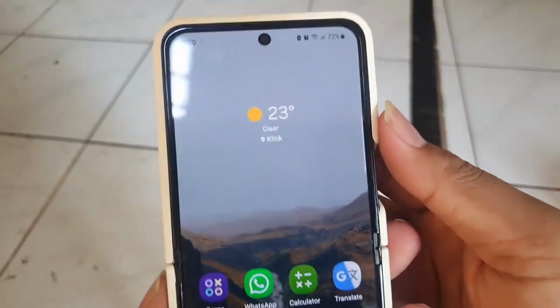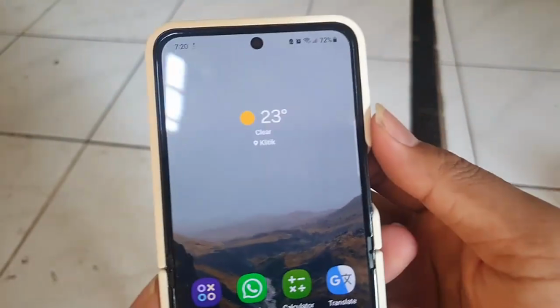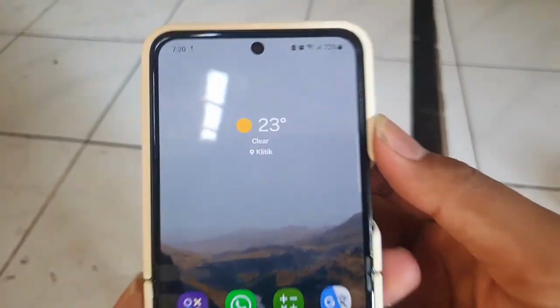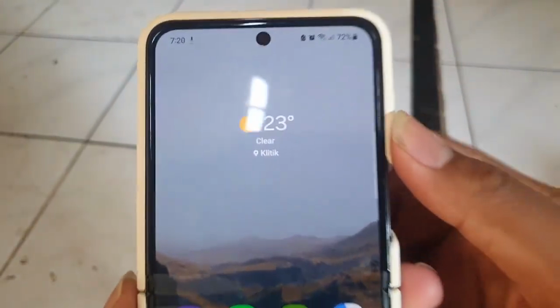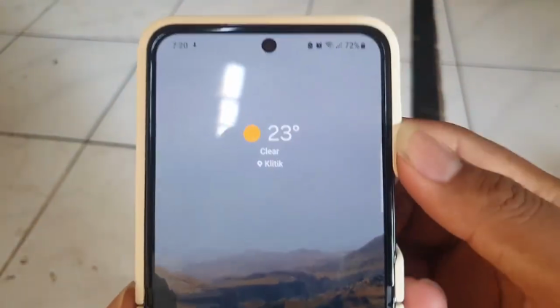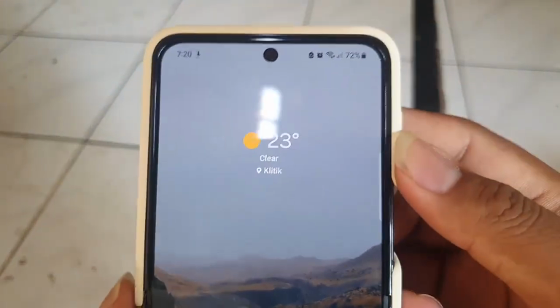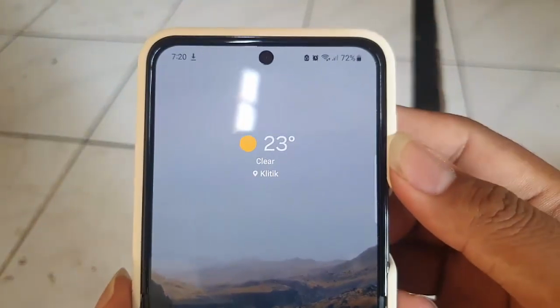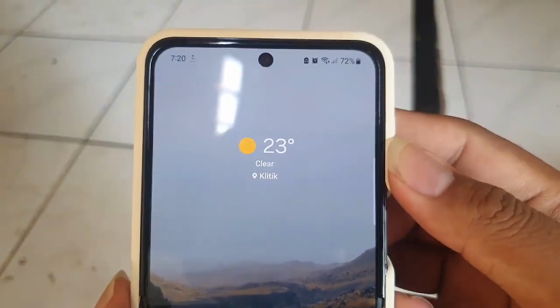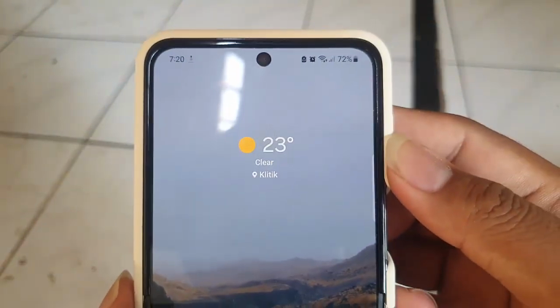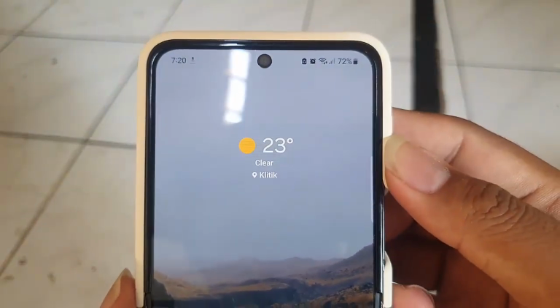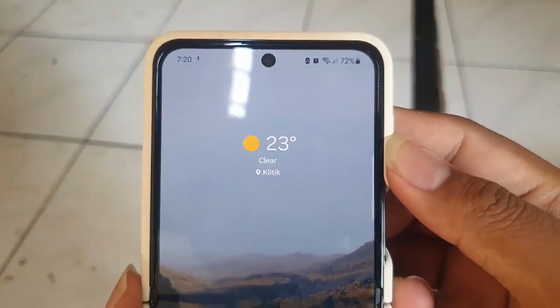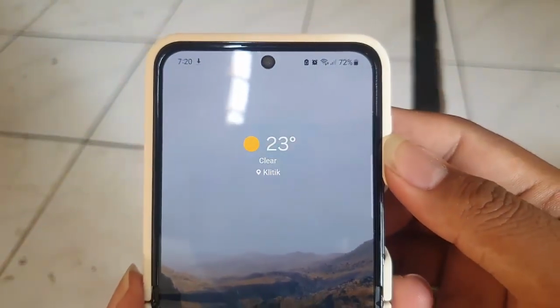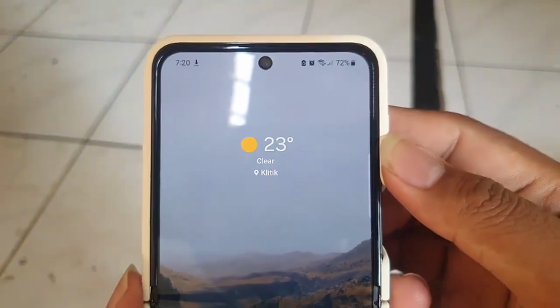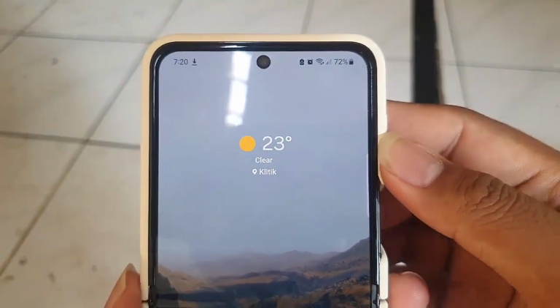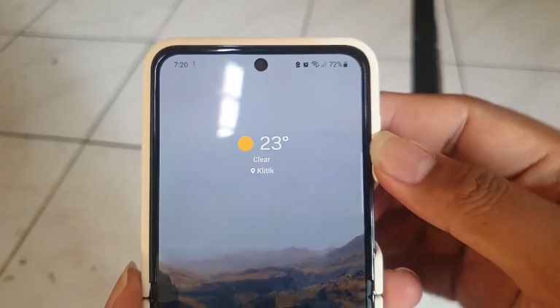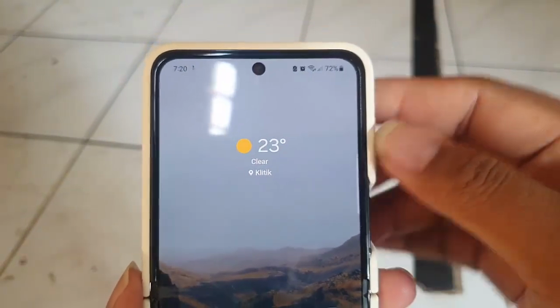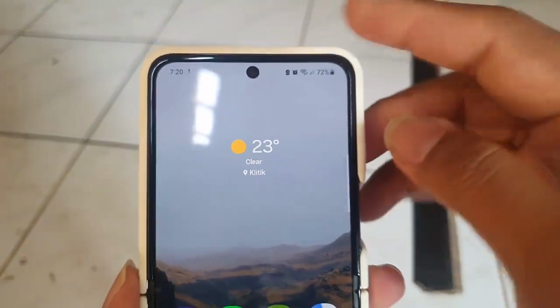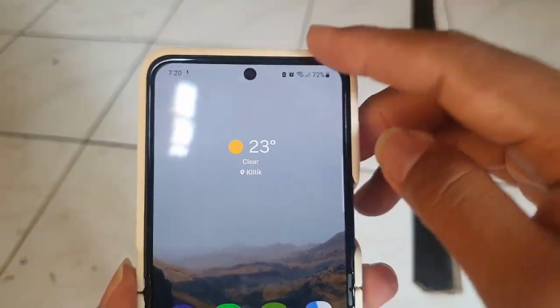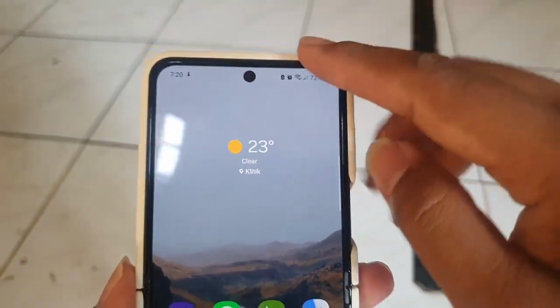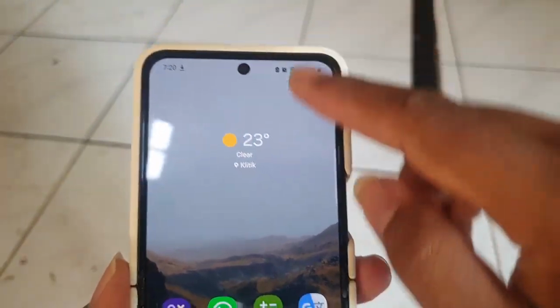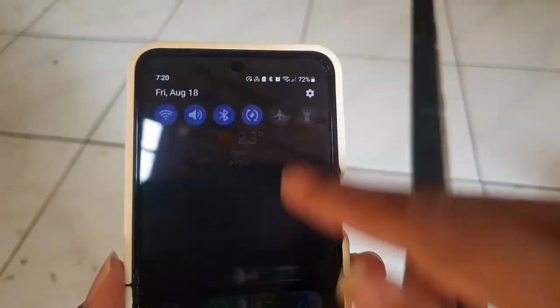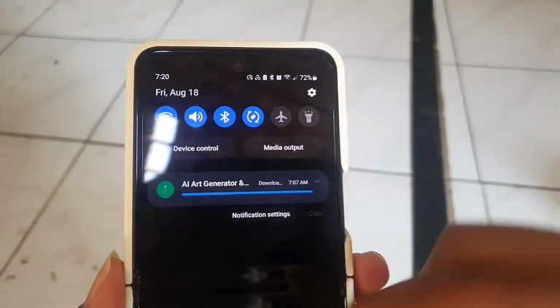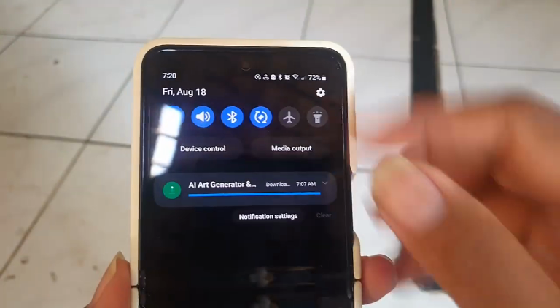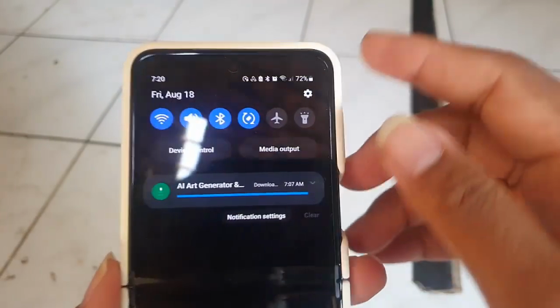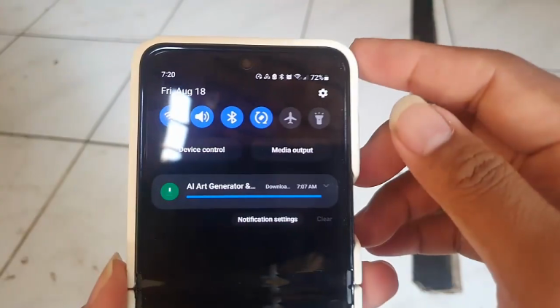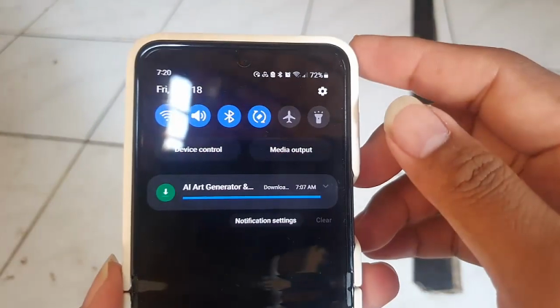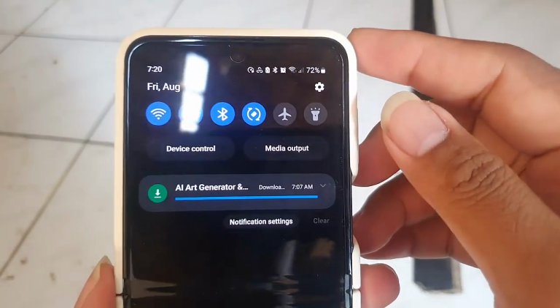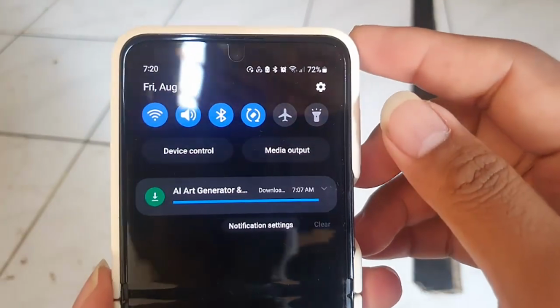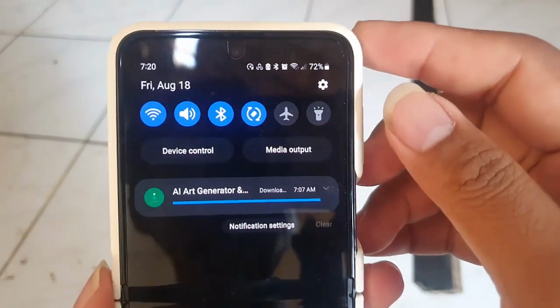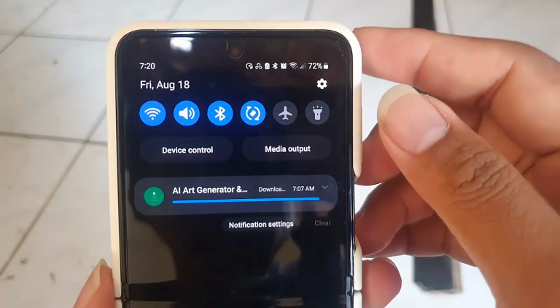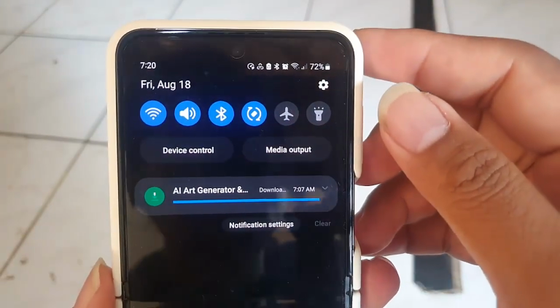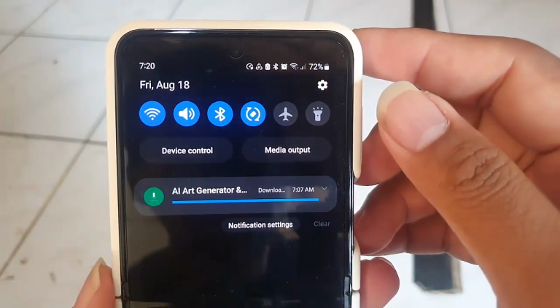Open settings. Scroll down to the notification panel, and then tap the settings icon.